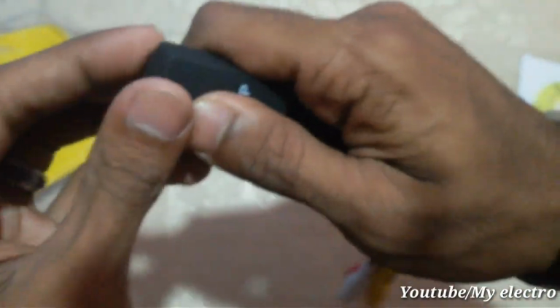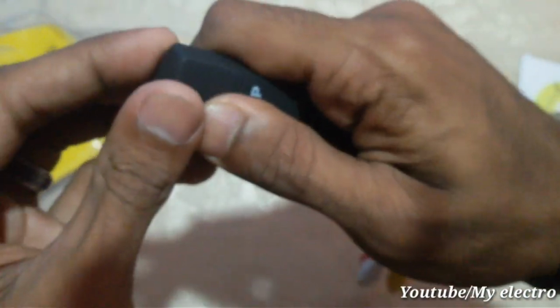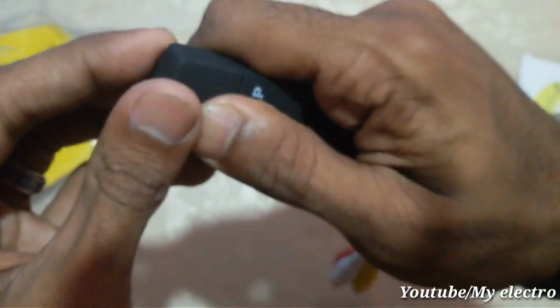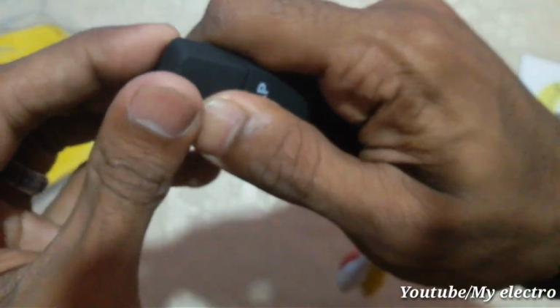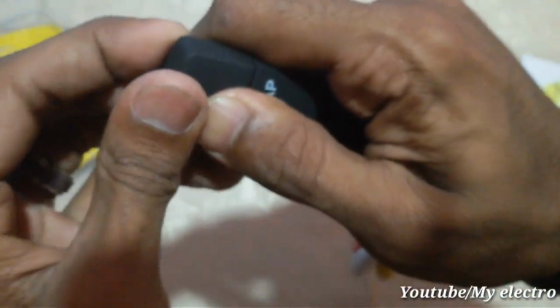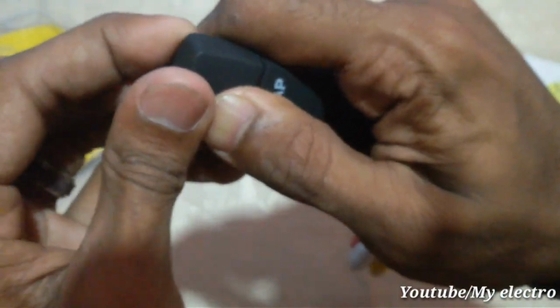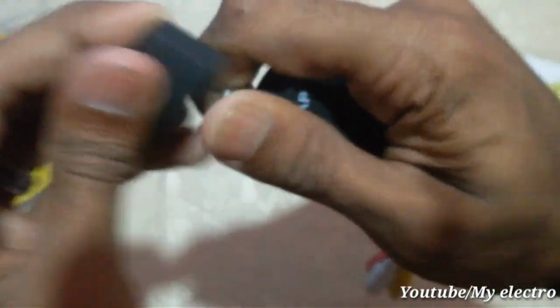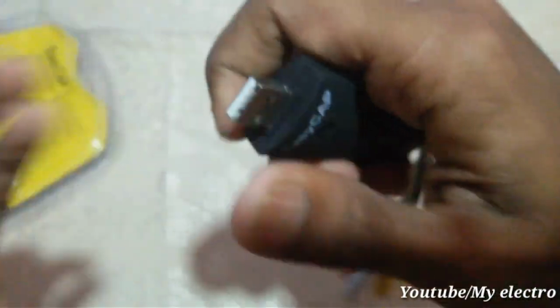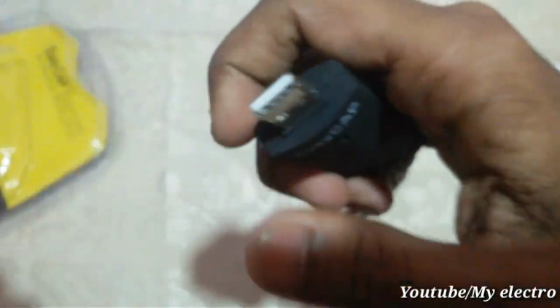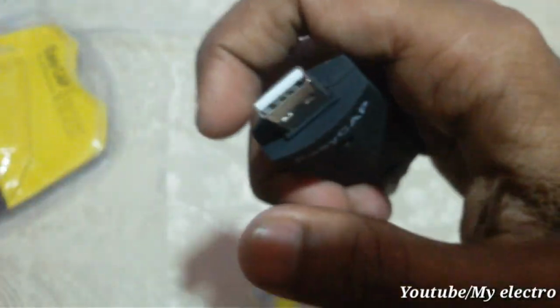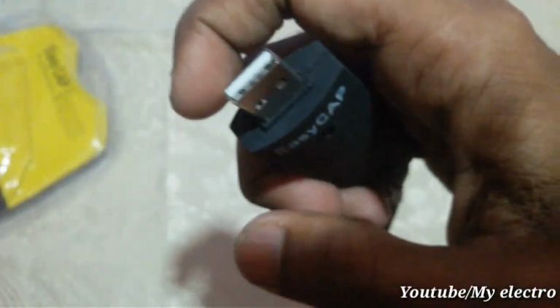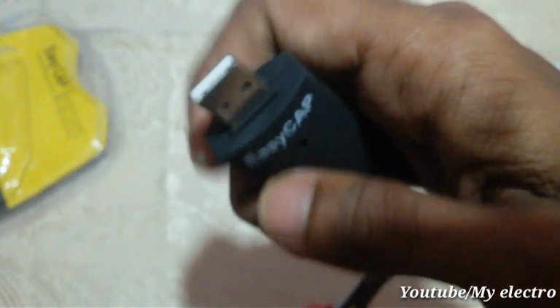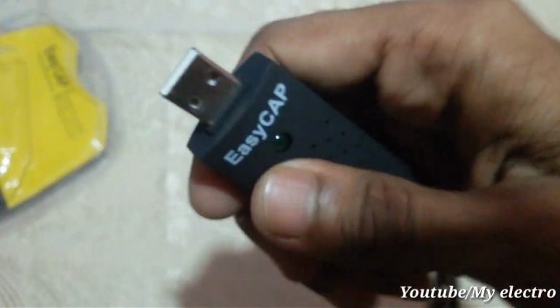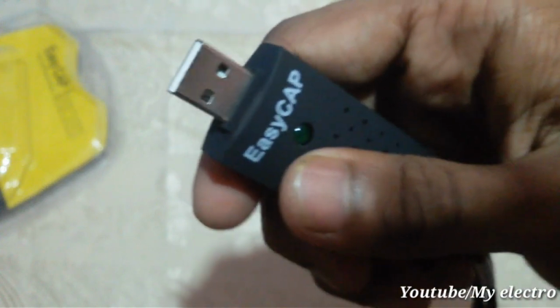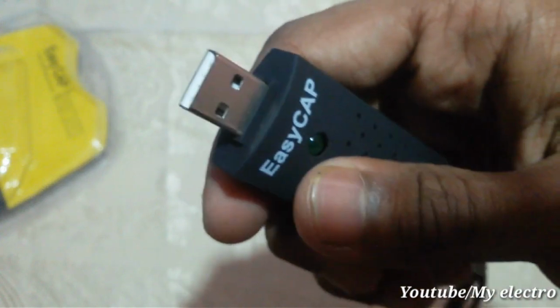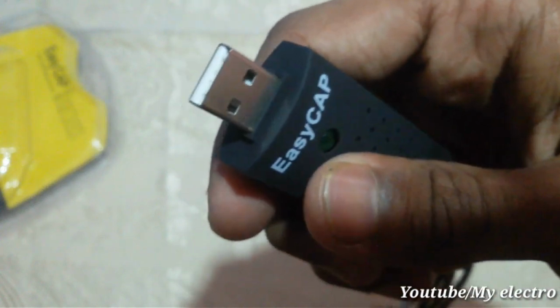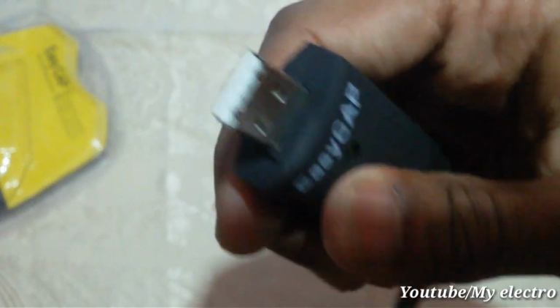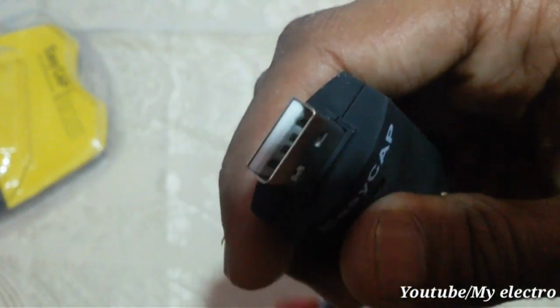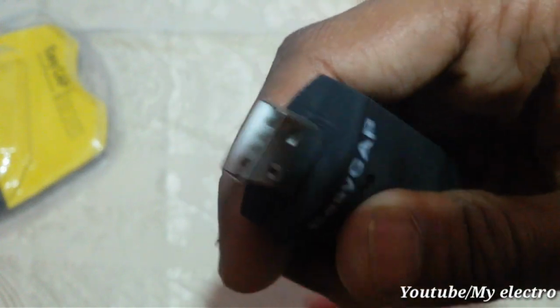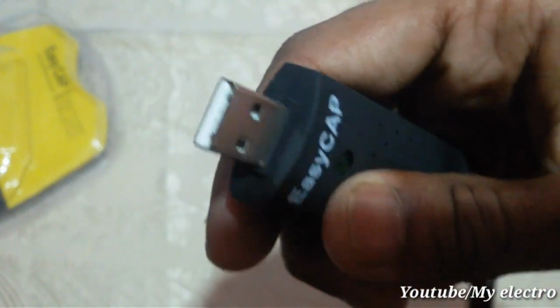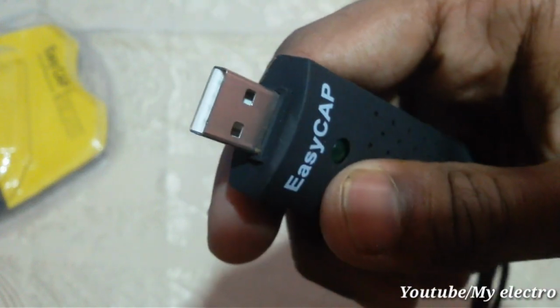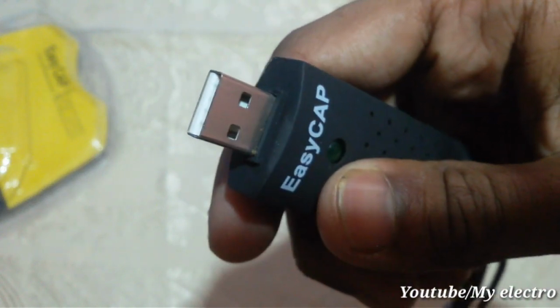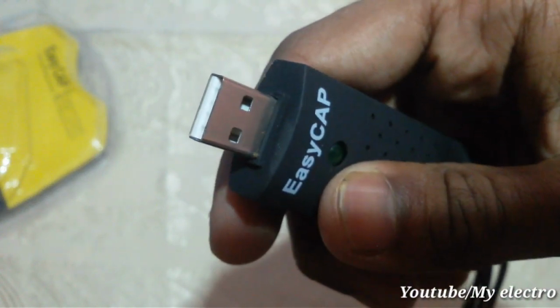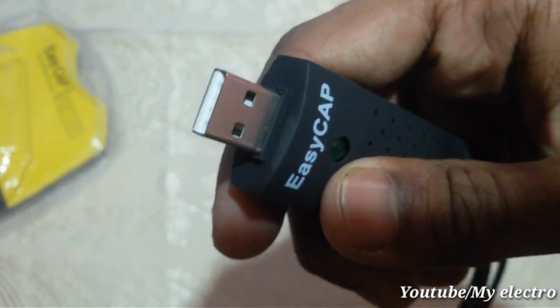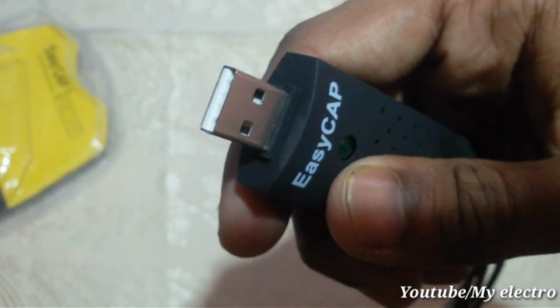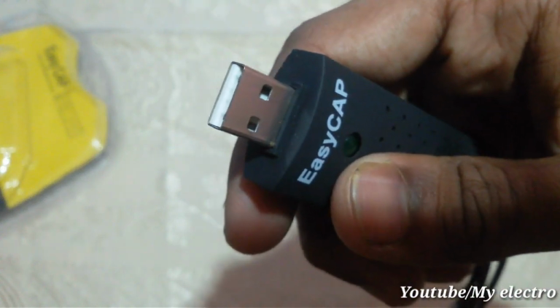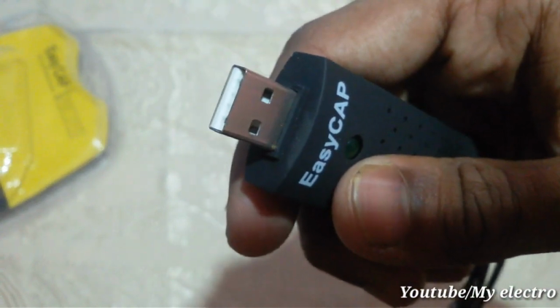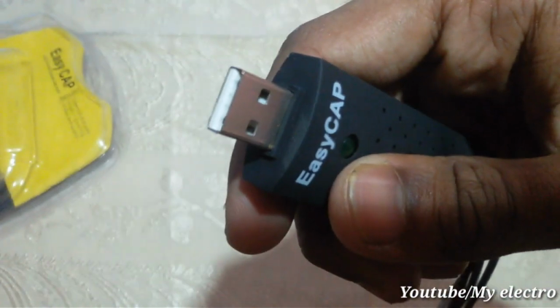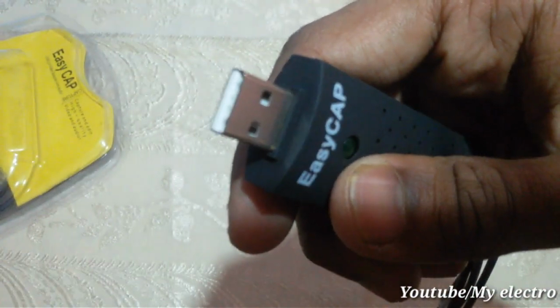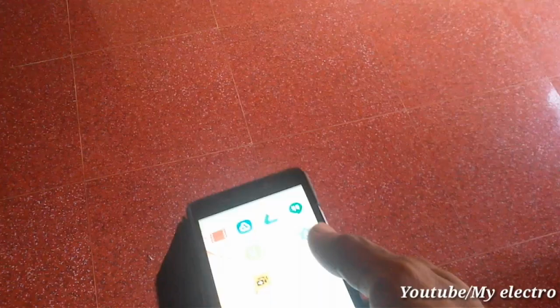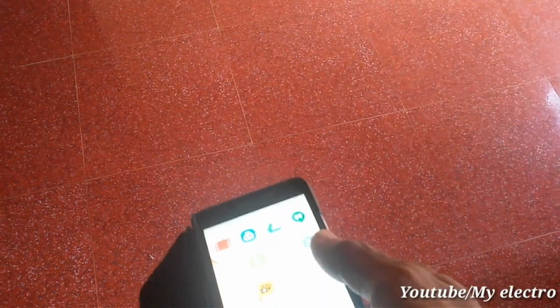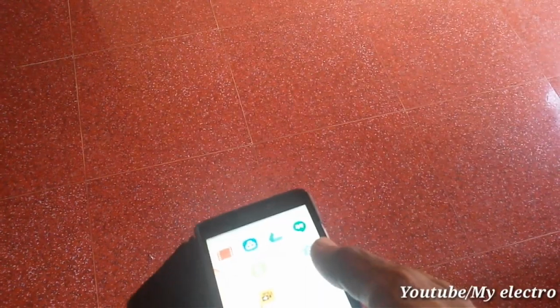We have a USB port. This is the USB port.